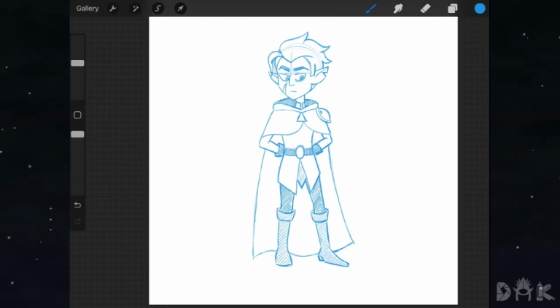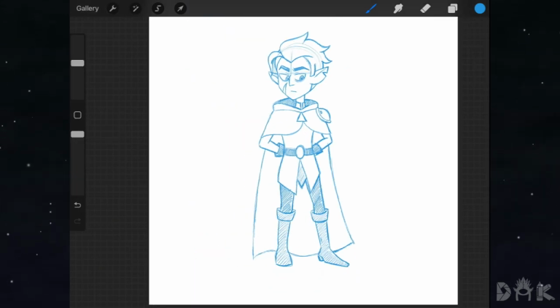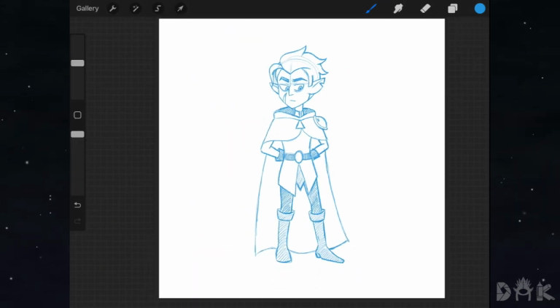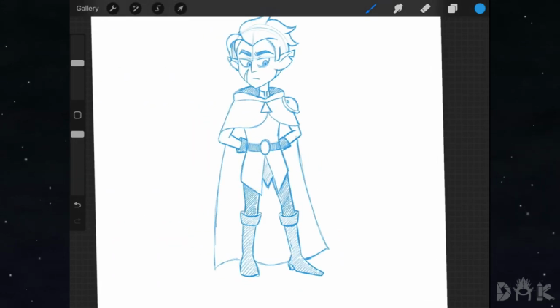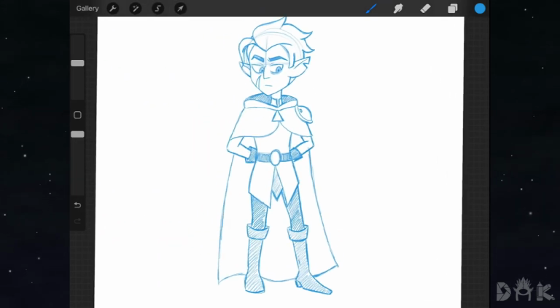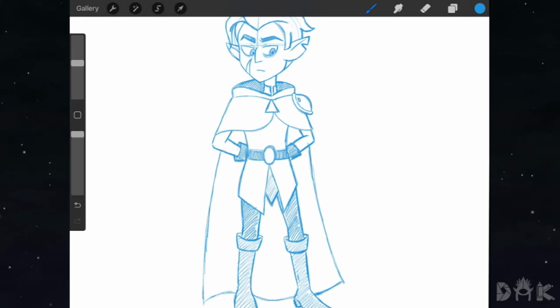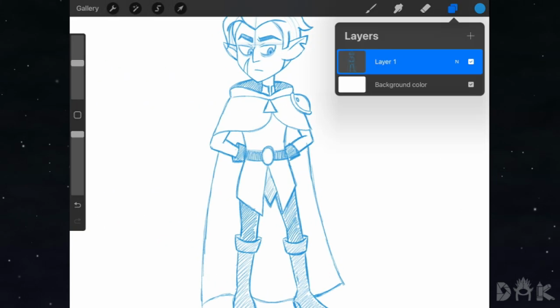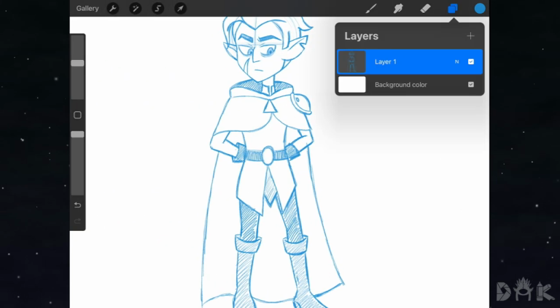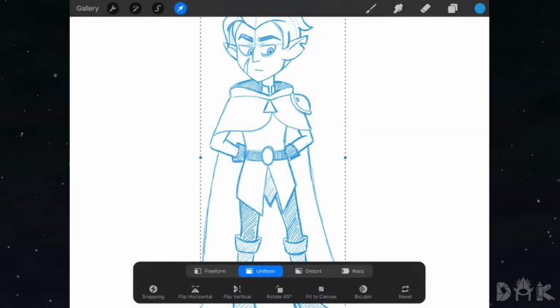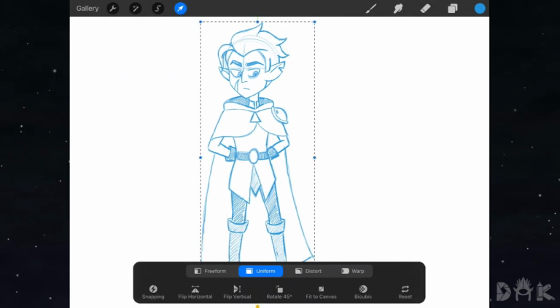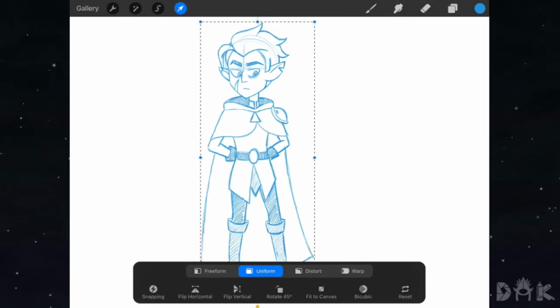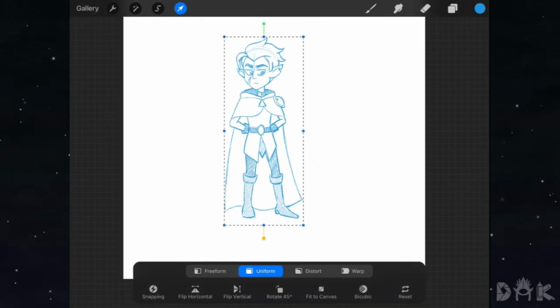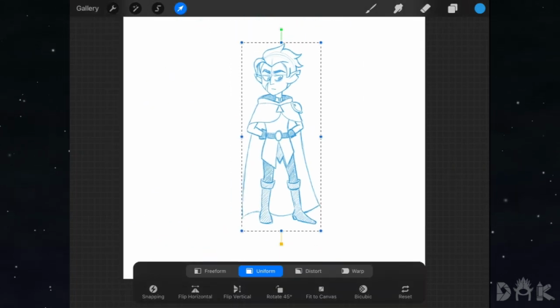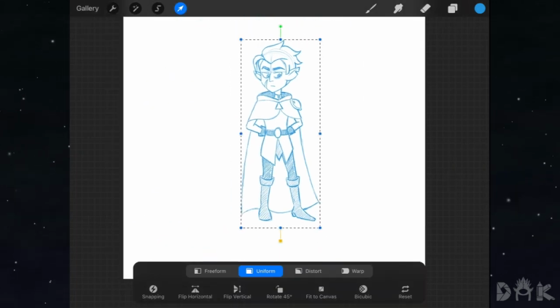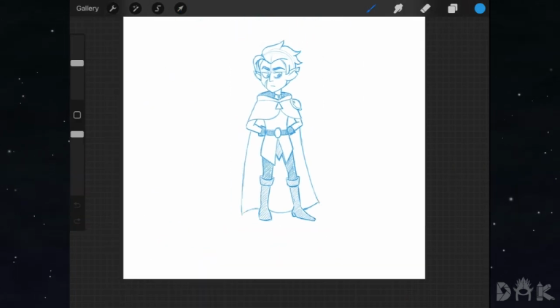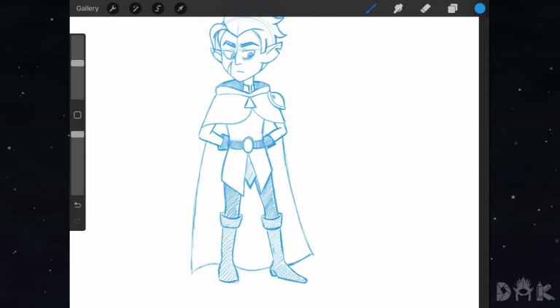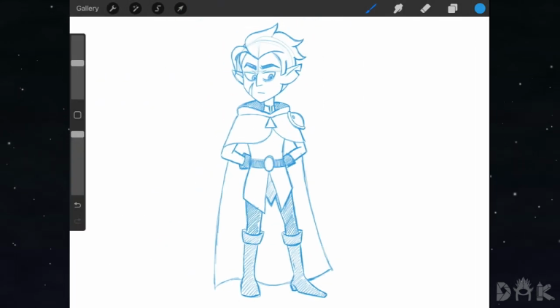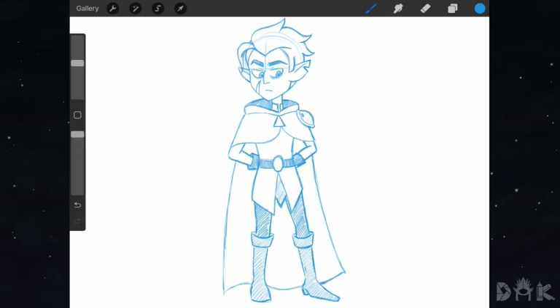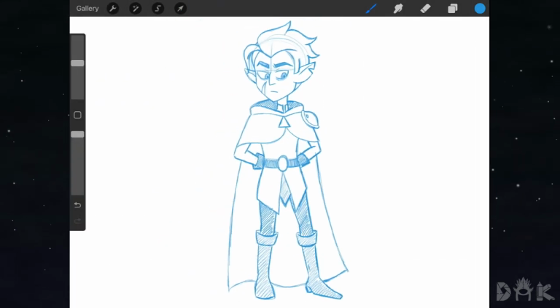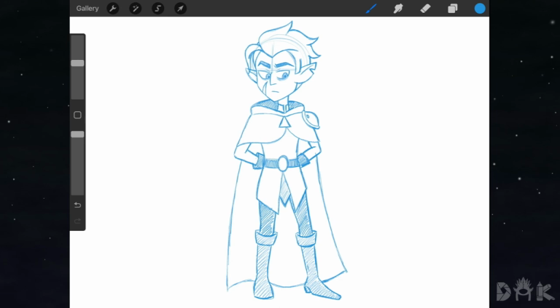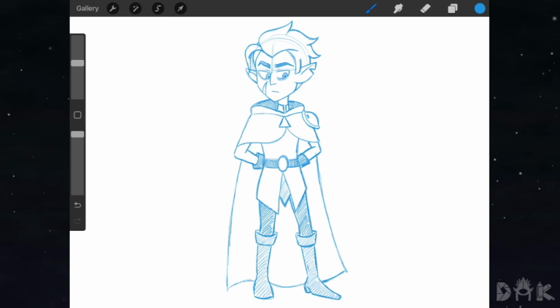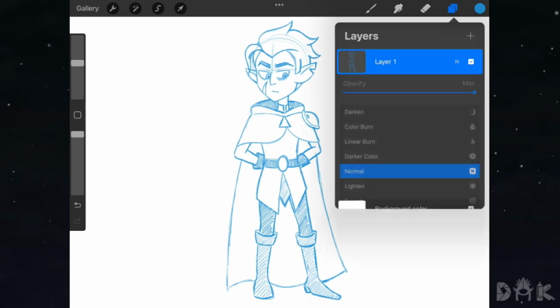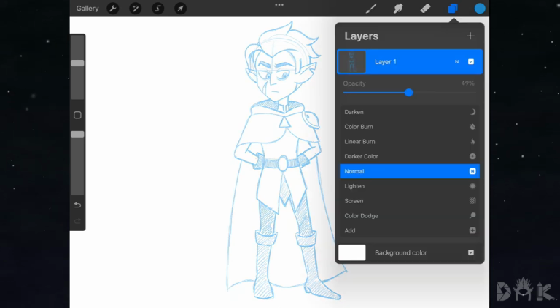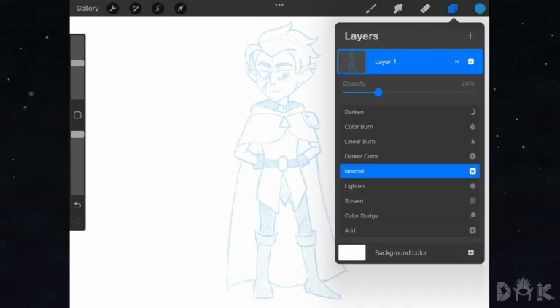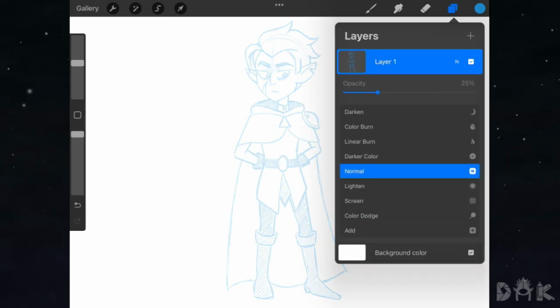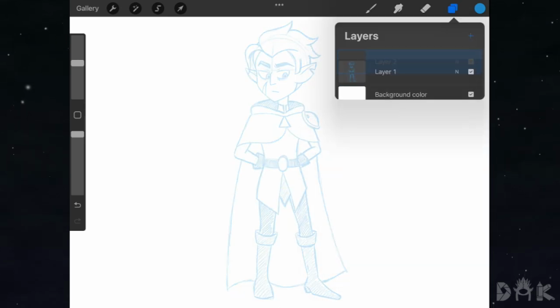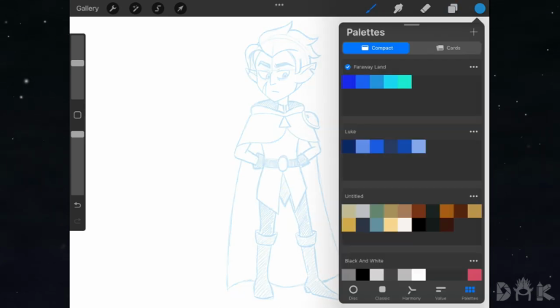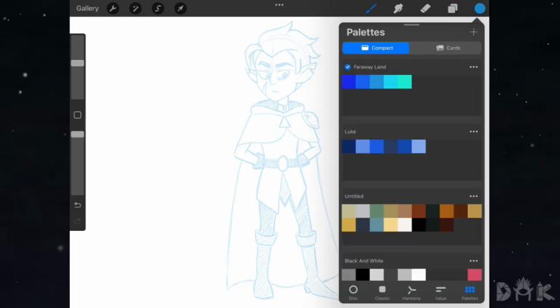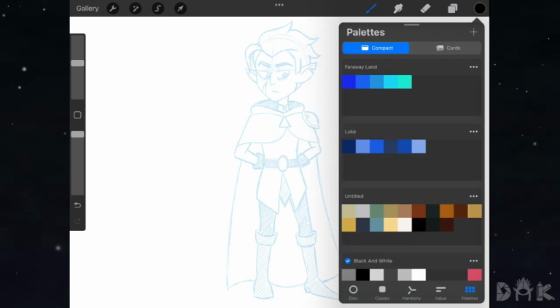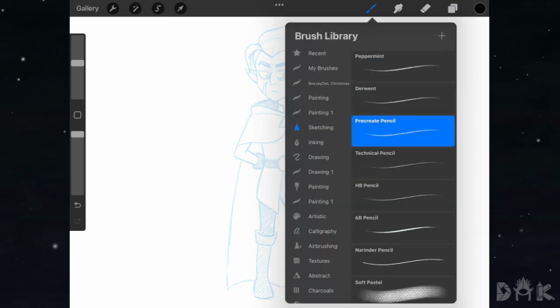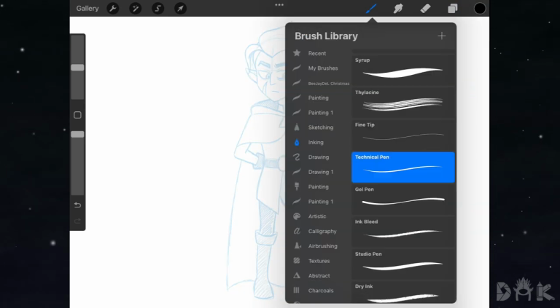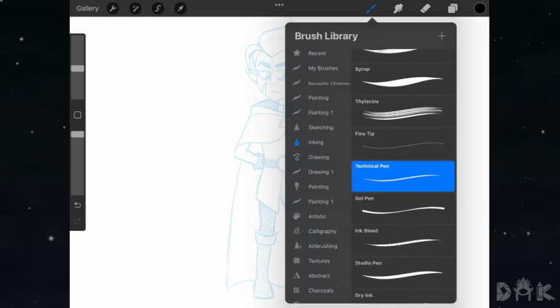All right guys, we're finished with the cleanup sketch. Now we'll continue to time-lapse to do all the inking and we'll be back.